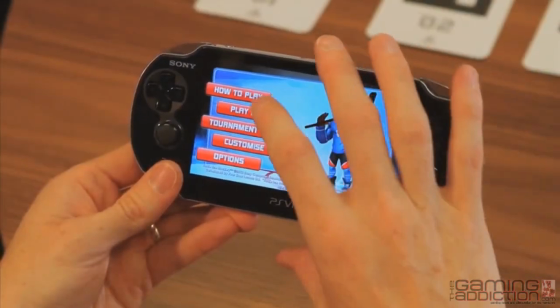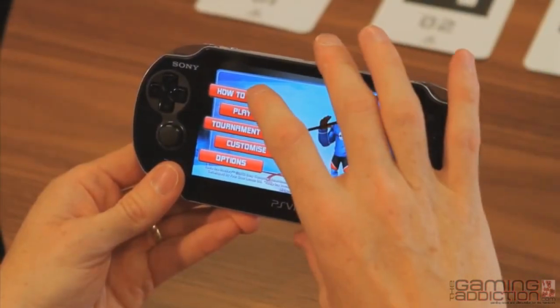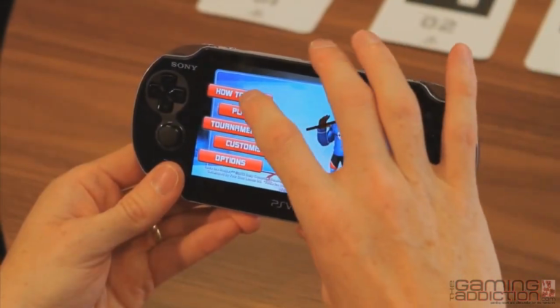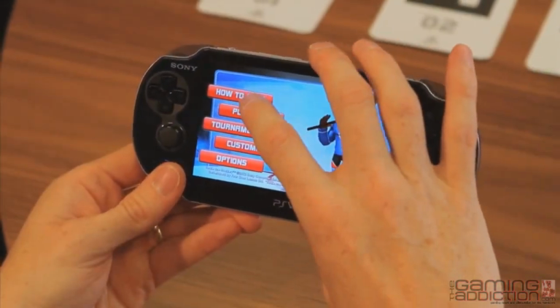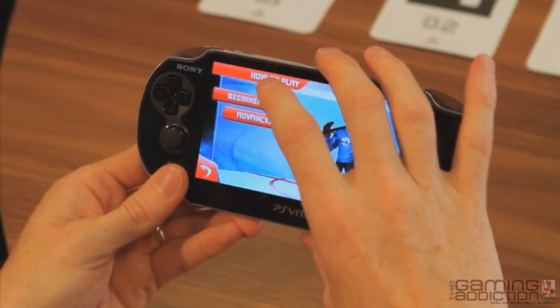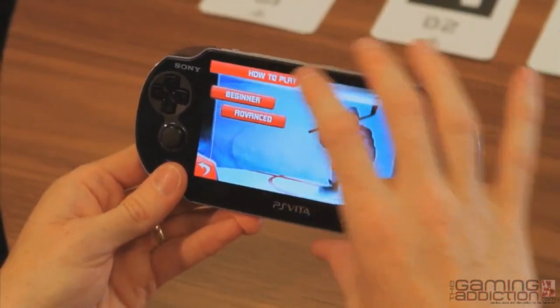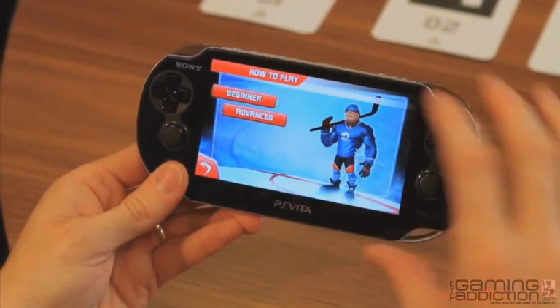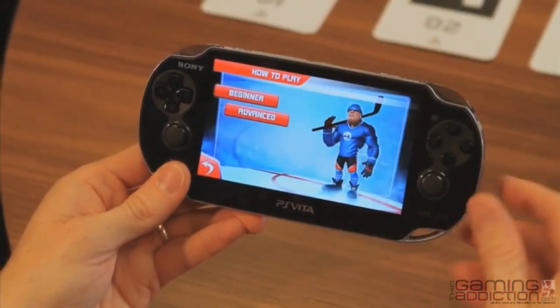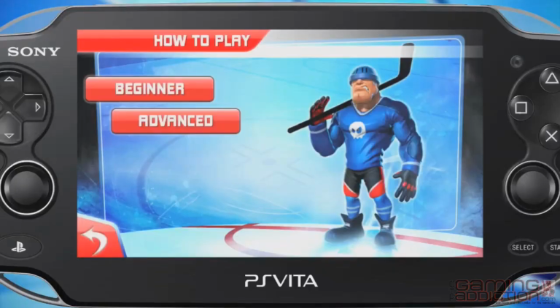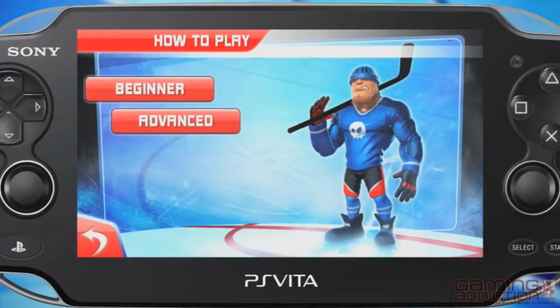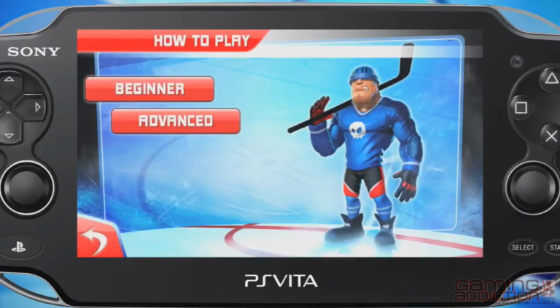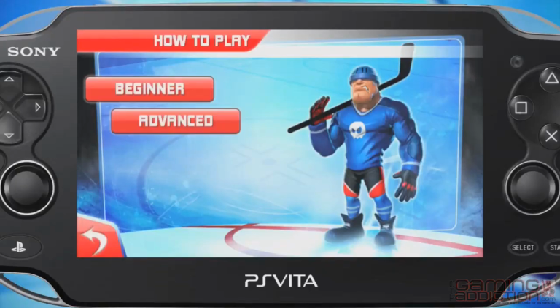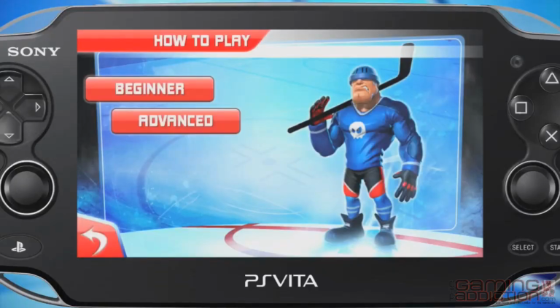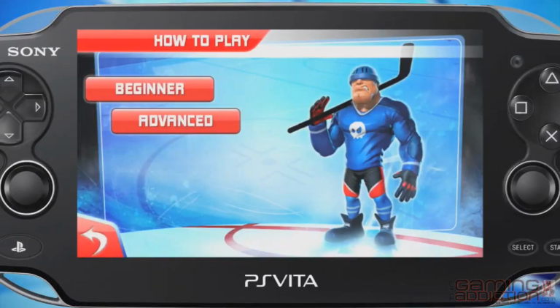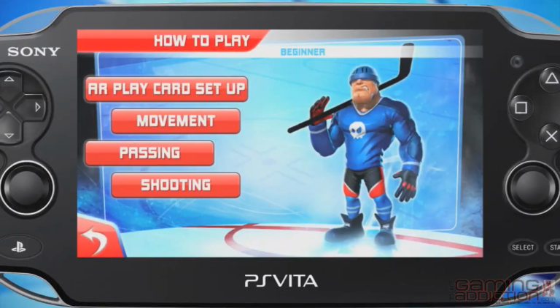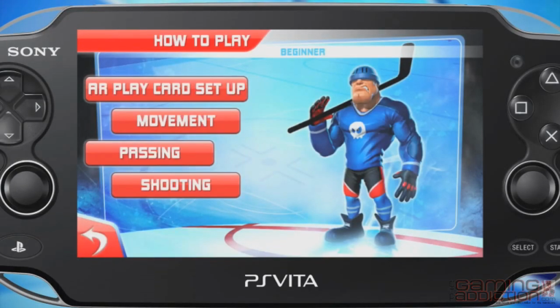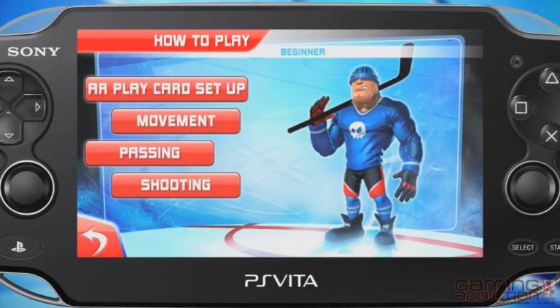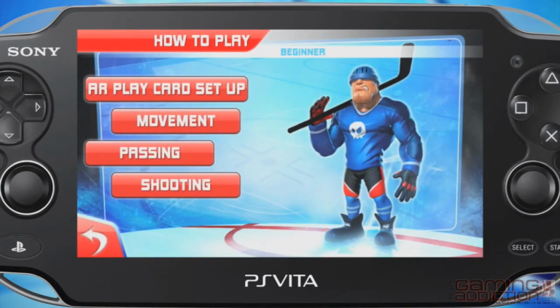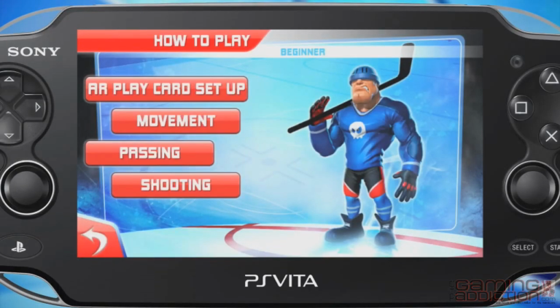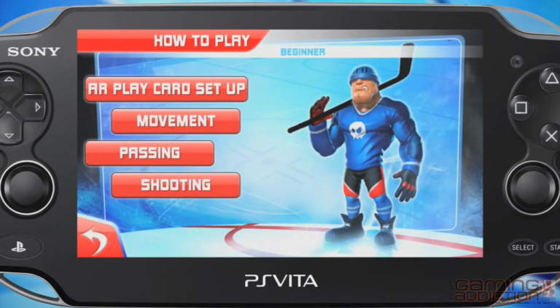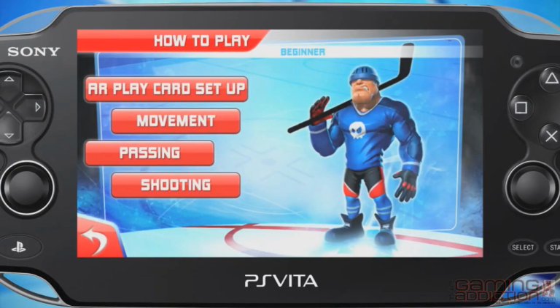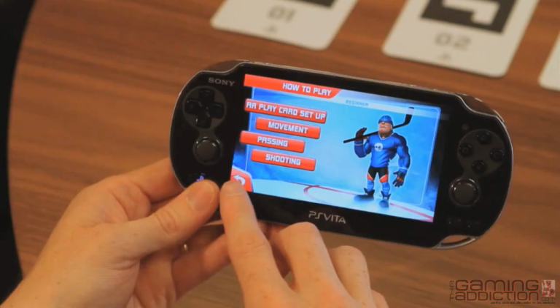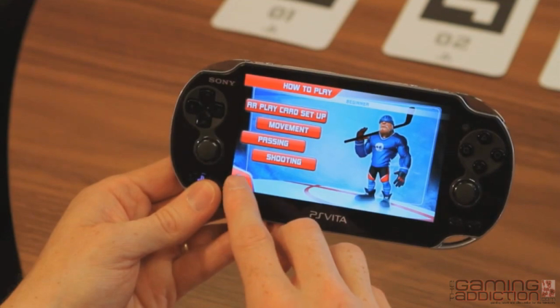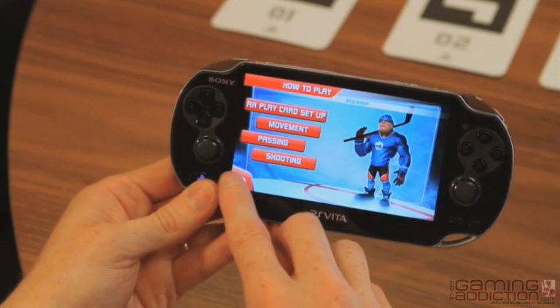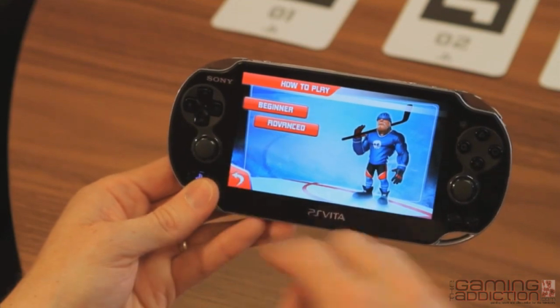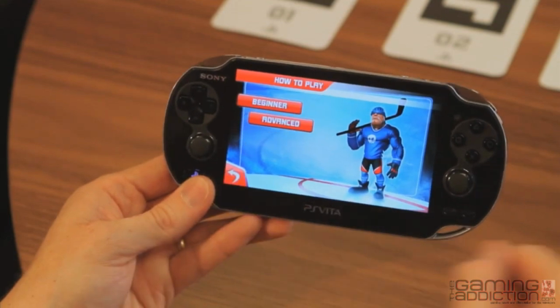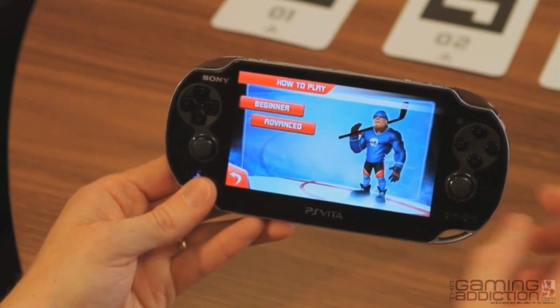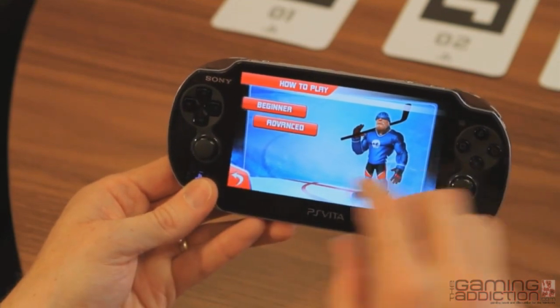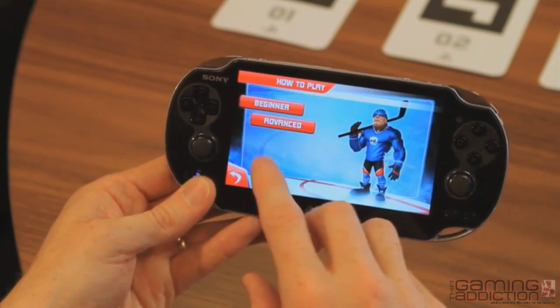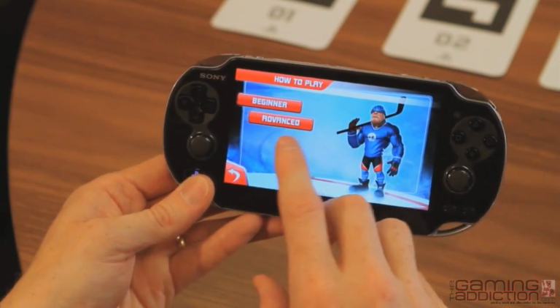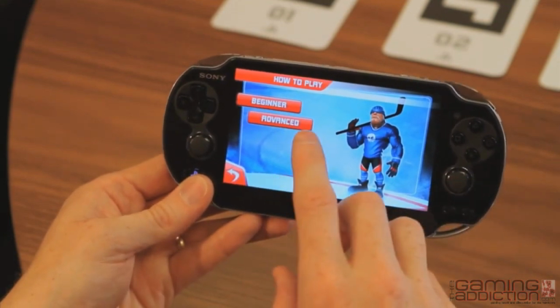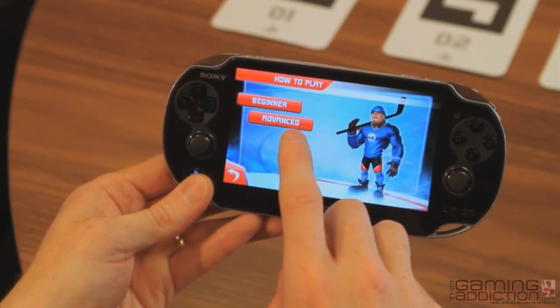Don't worry if you're new to the sport or you want to brush up your skills — there's a tutorial option, so all you'll need to know is in here.